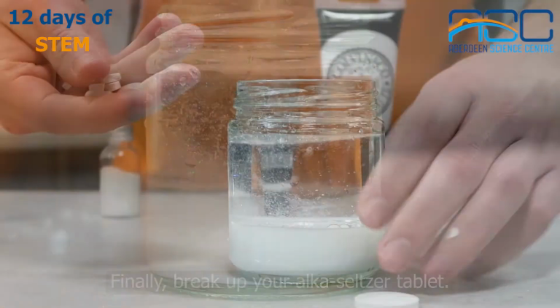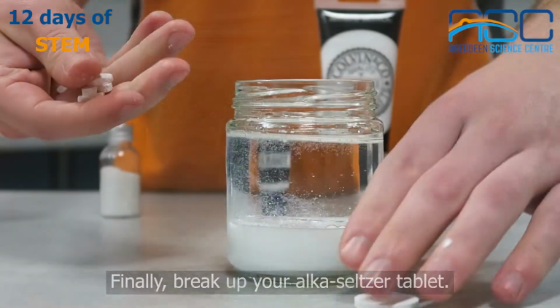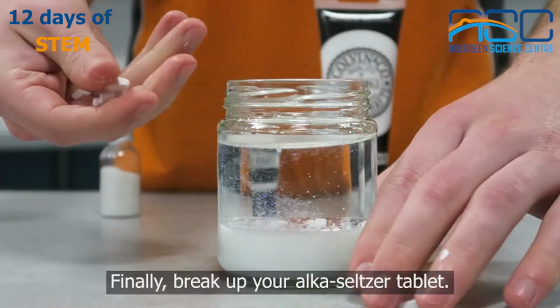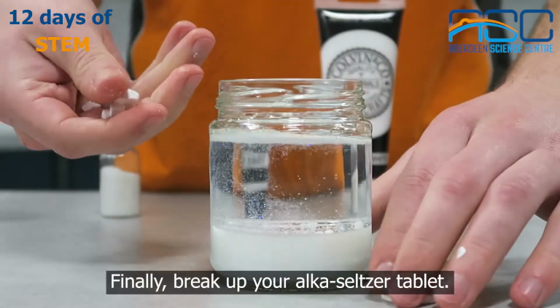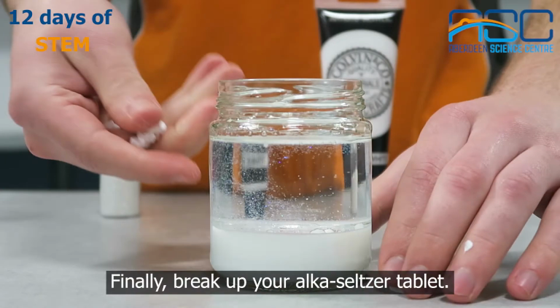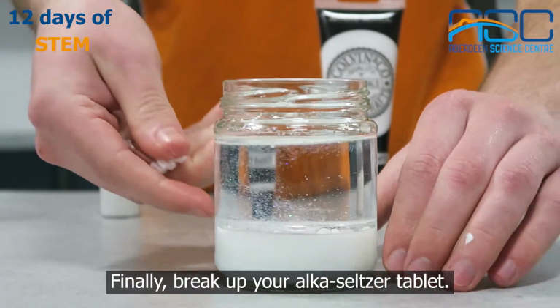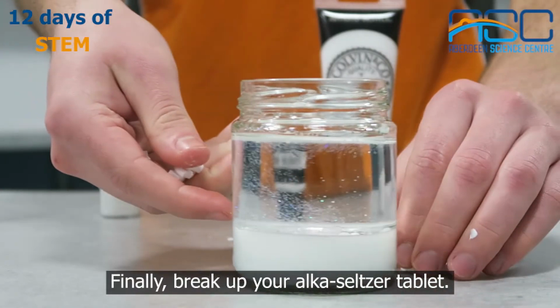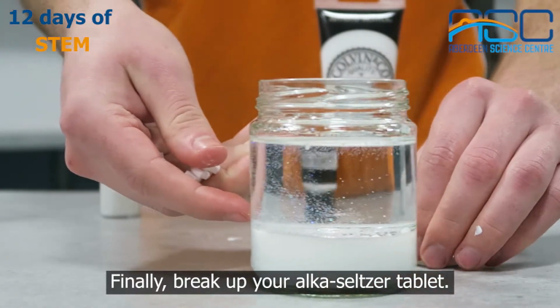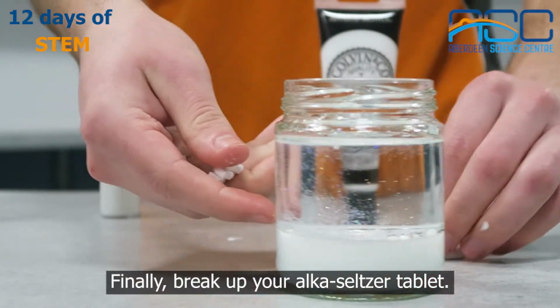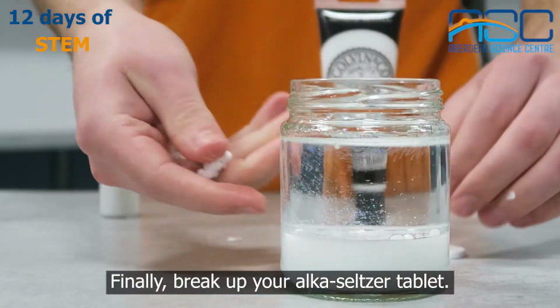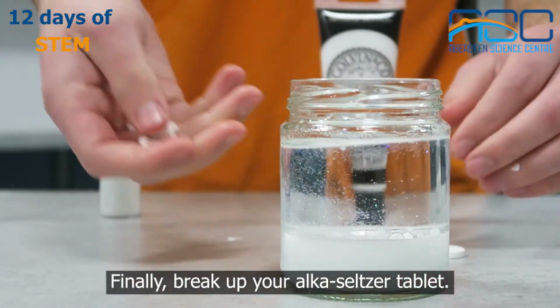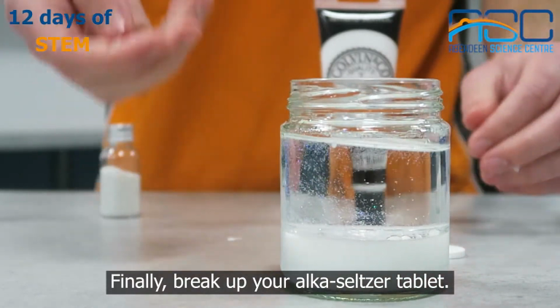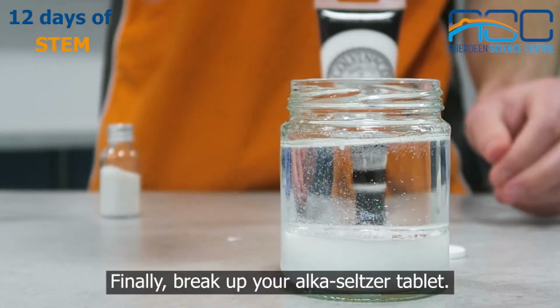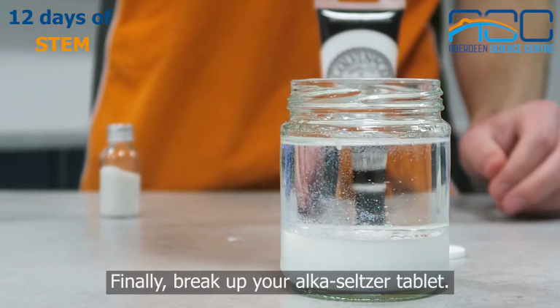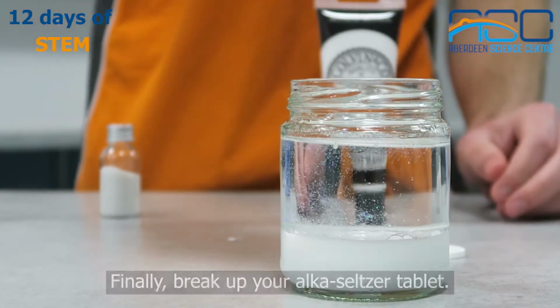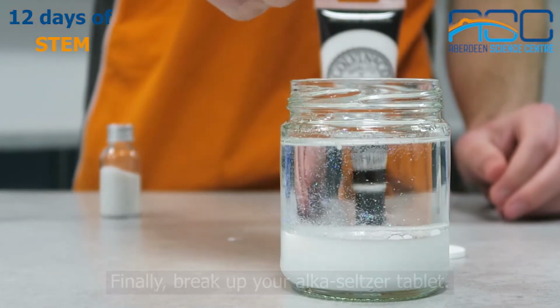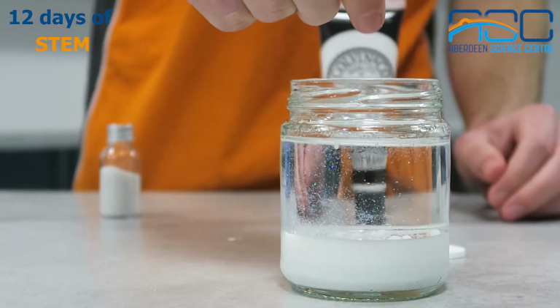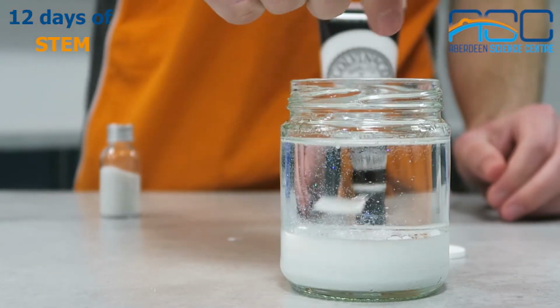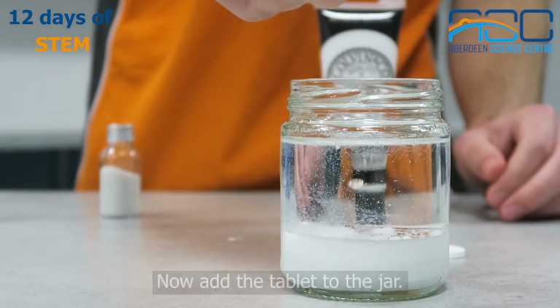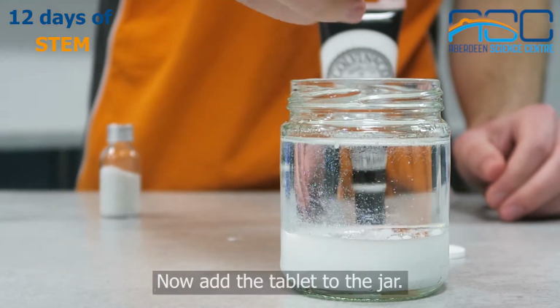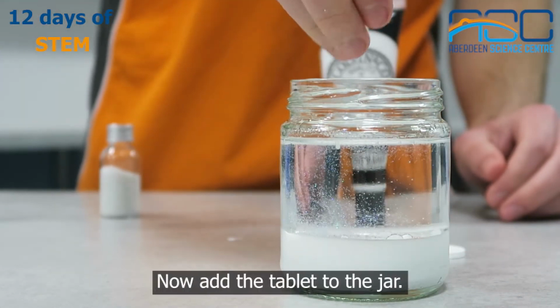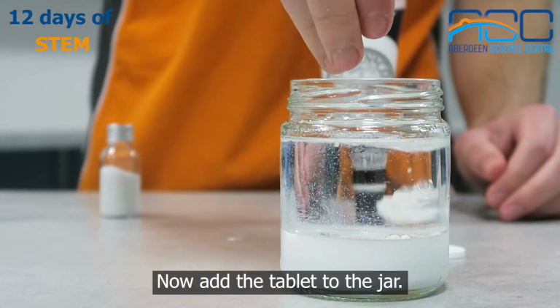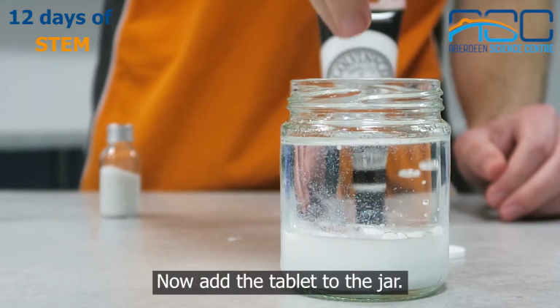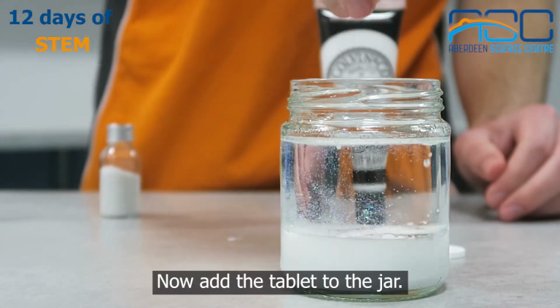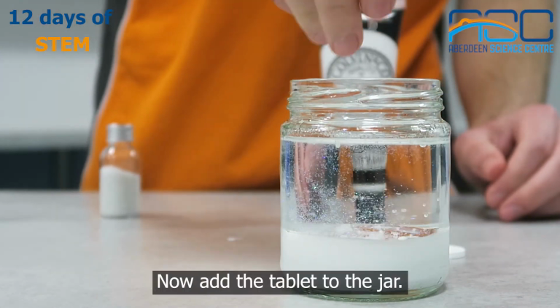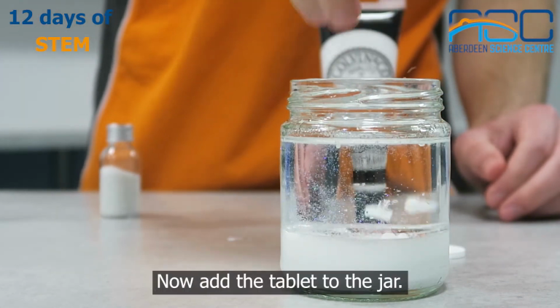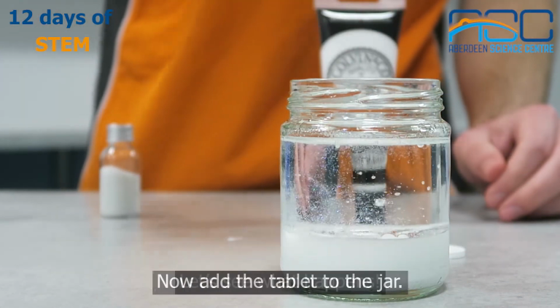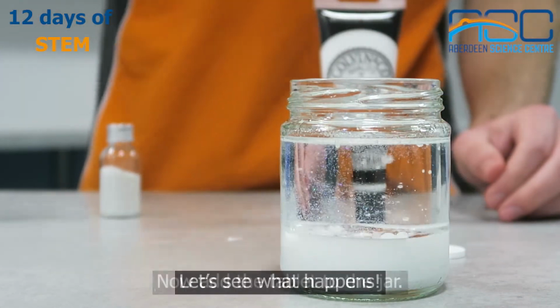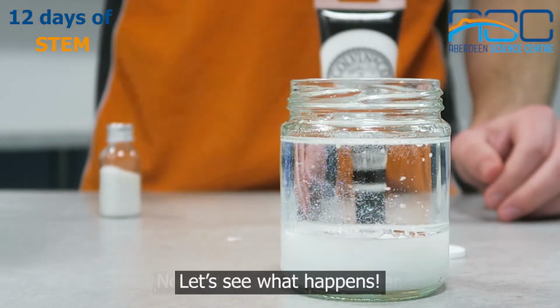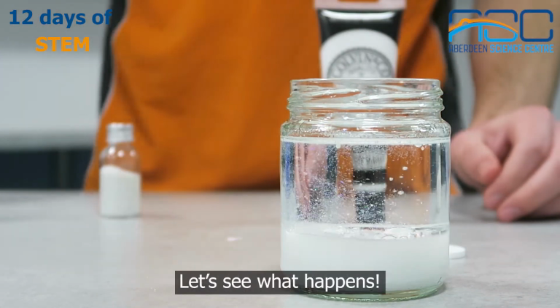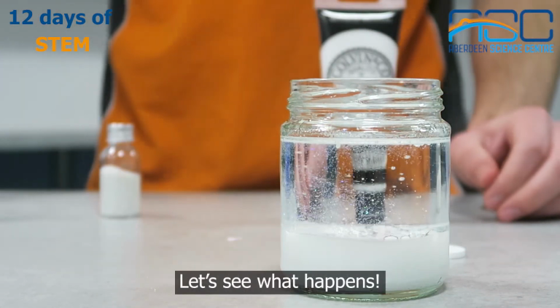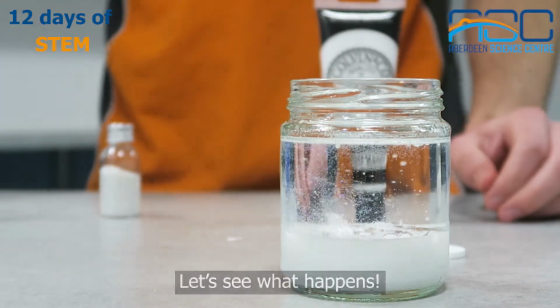Finally, break up your Alka-Seltzer tablet and add the tablets to the jar. Let's see what happens.